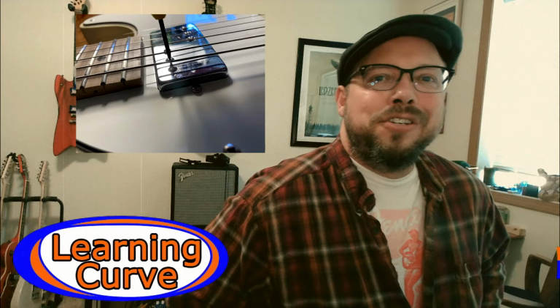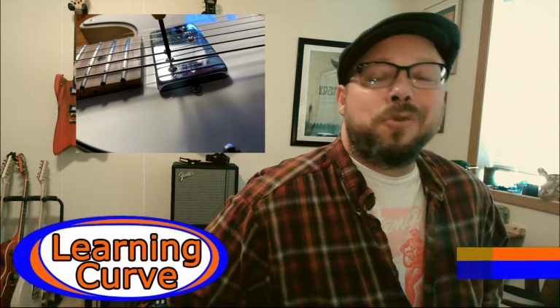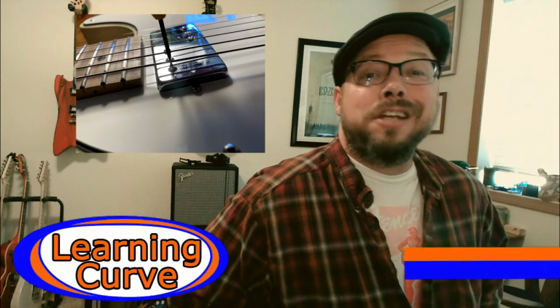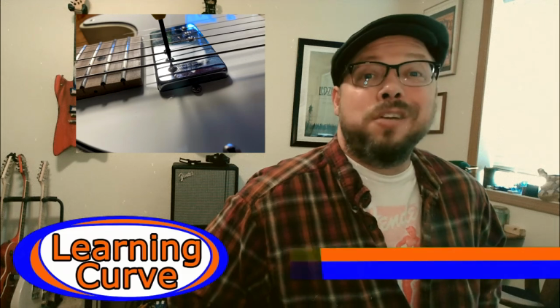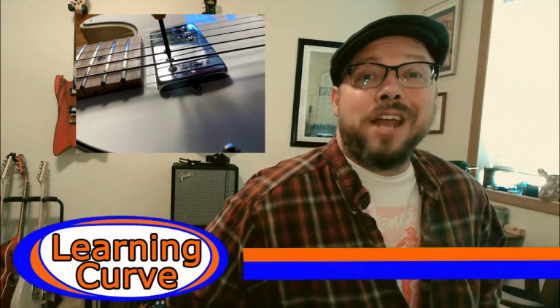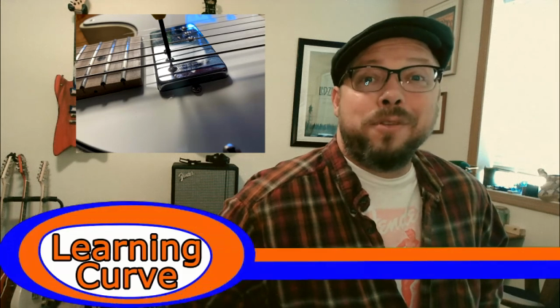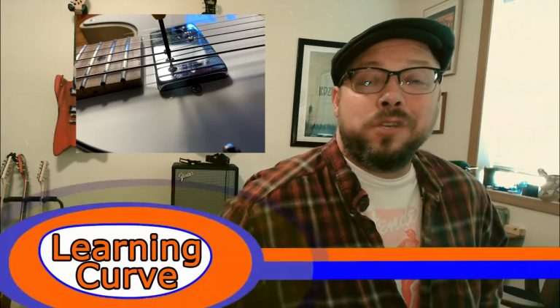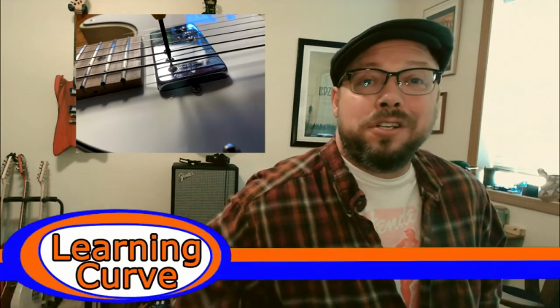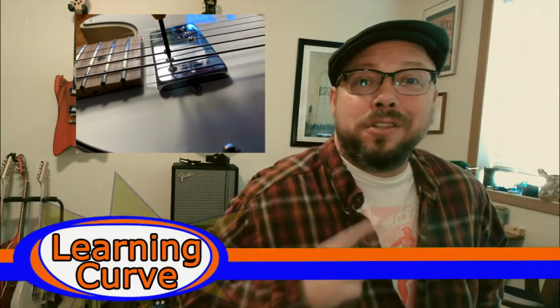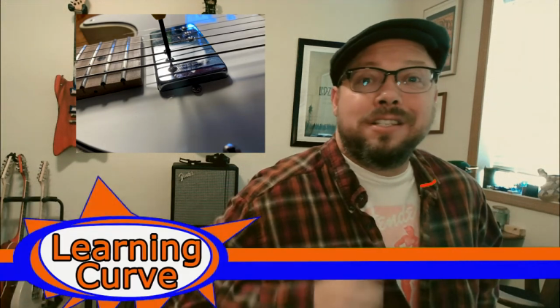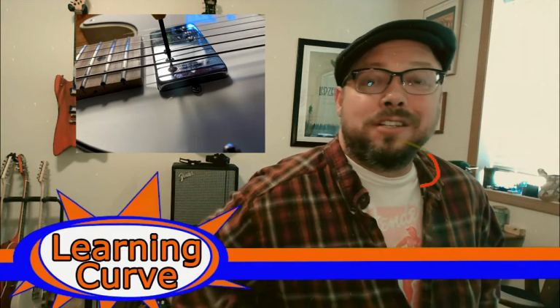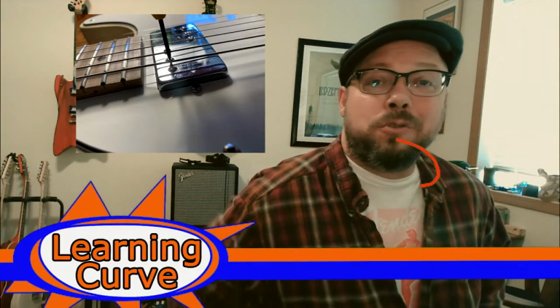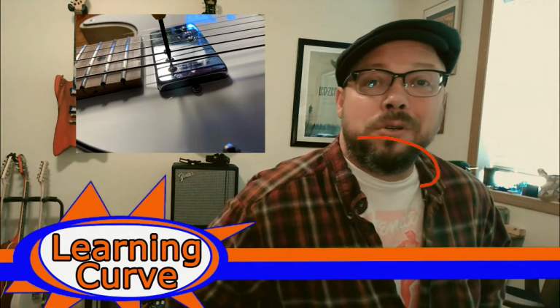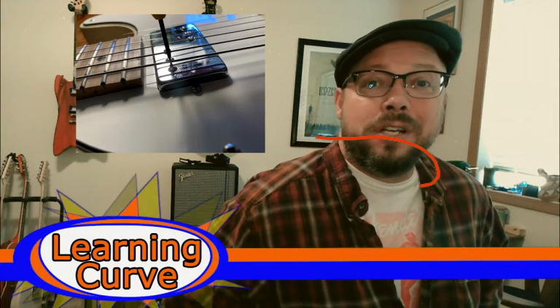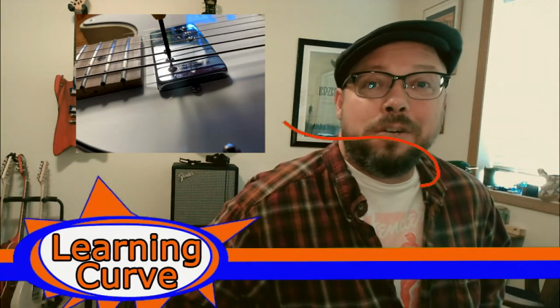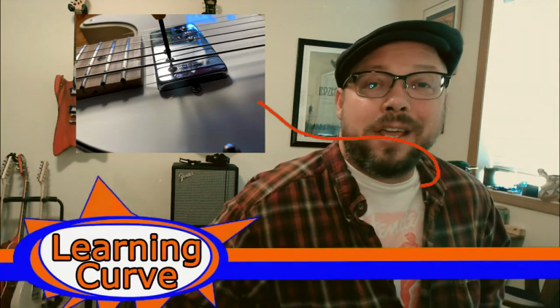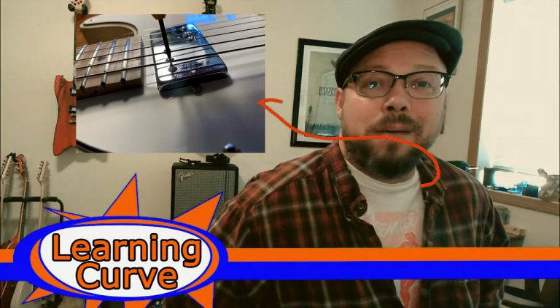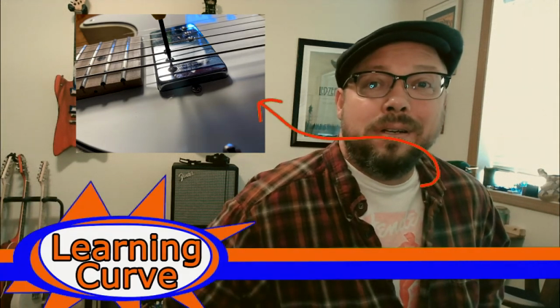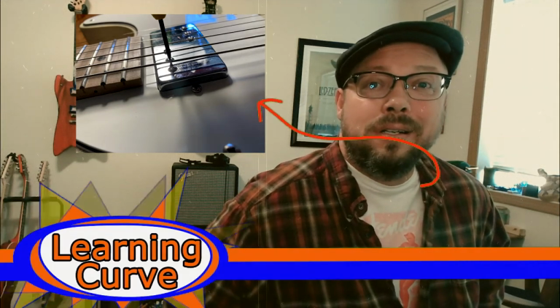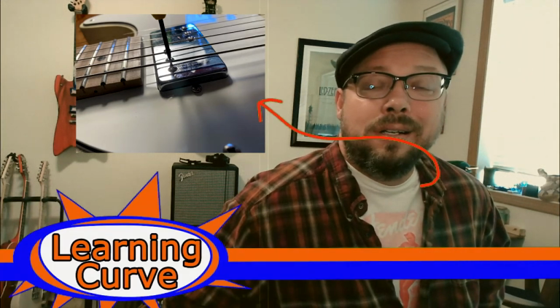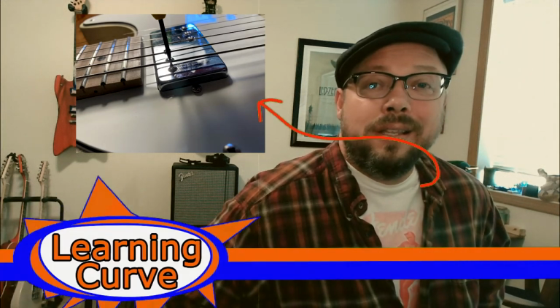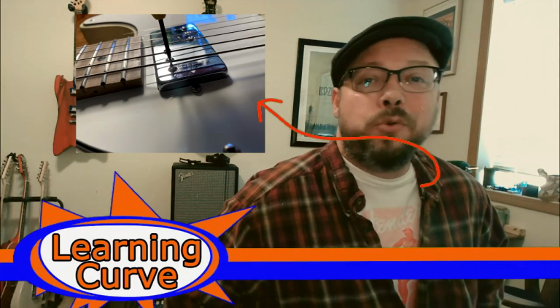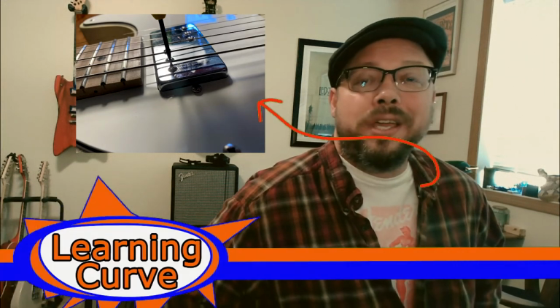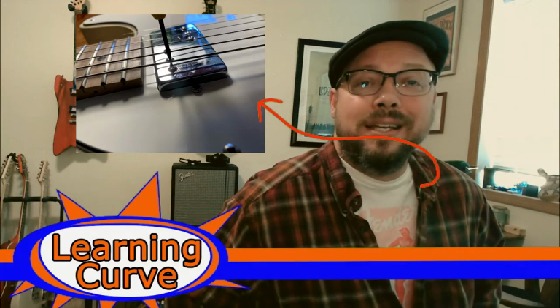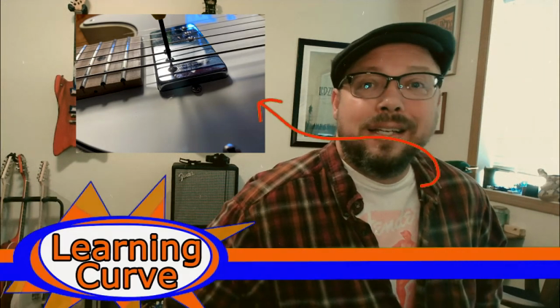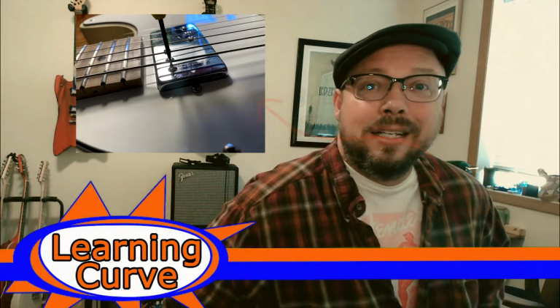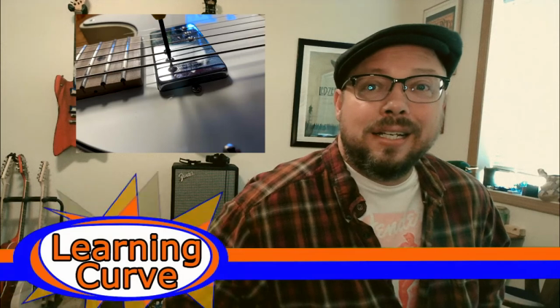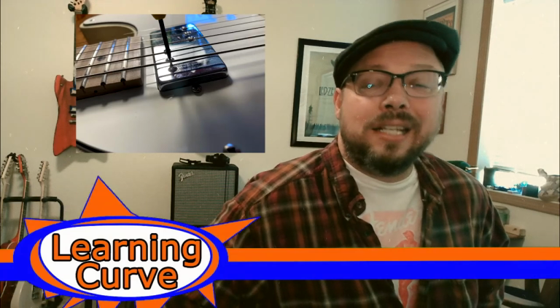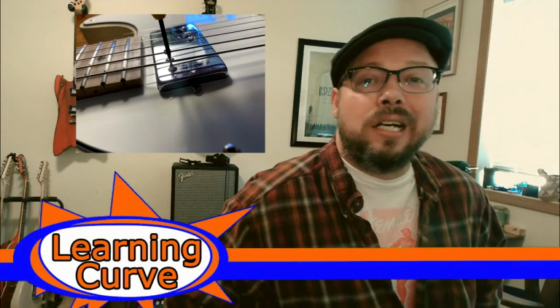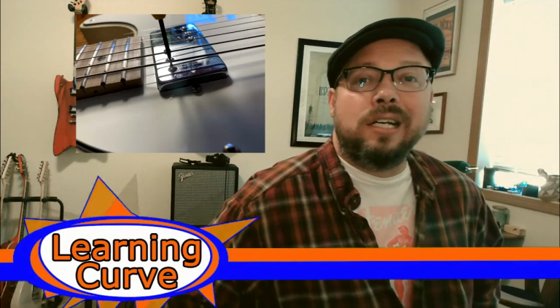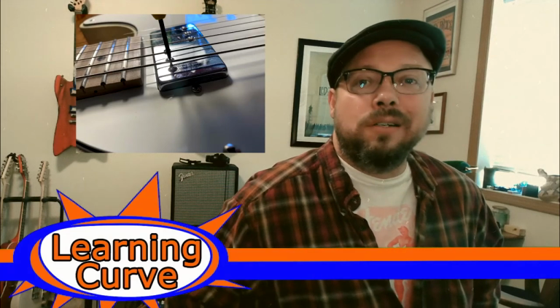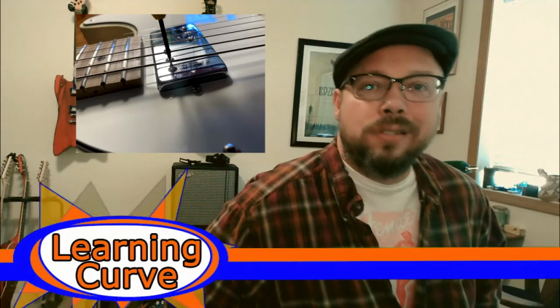We're going to see what happens when you turn these little screws on your pickup. This week on Learning Curve.